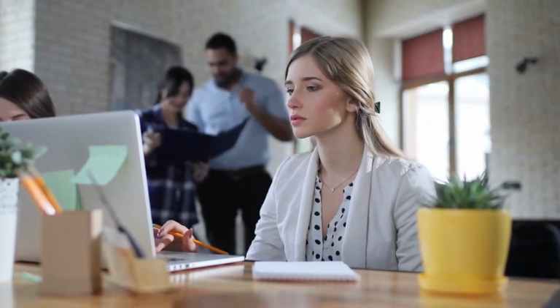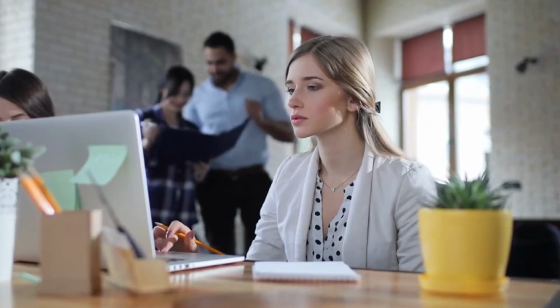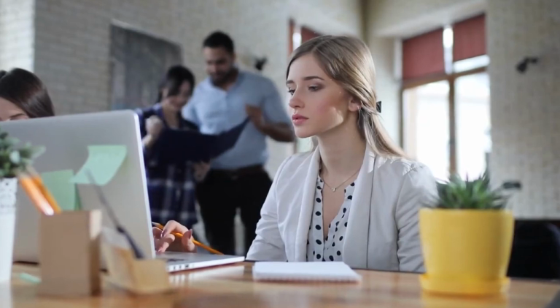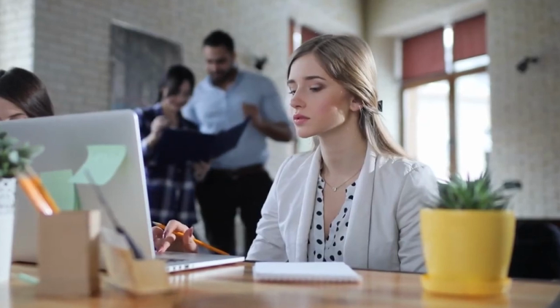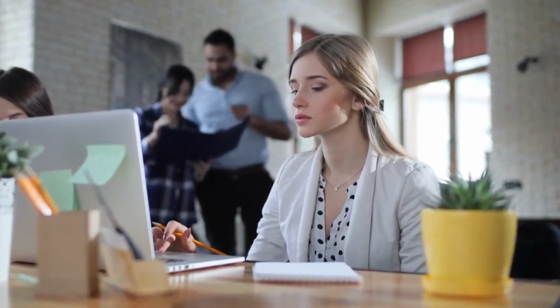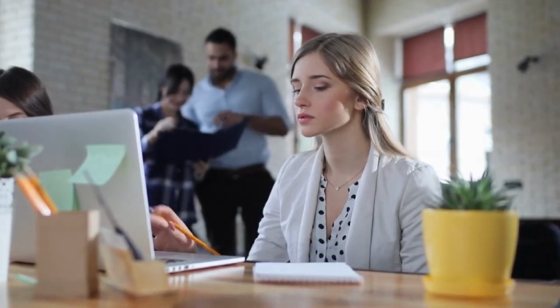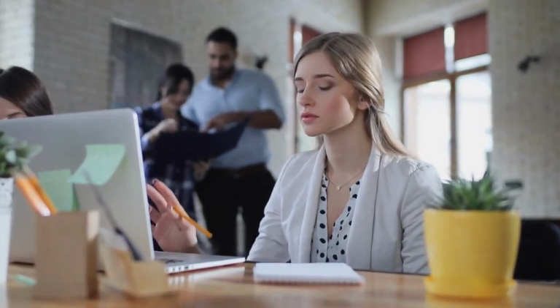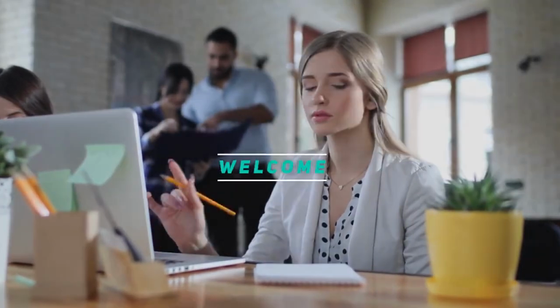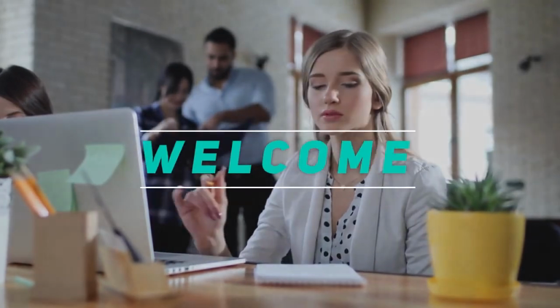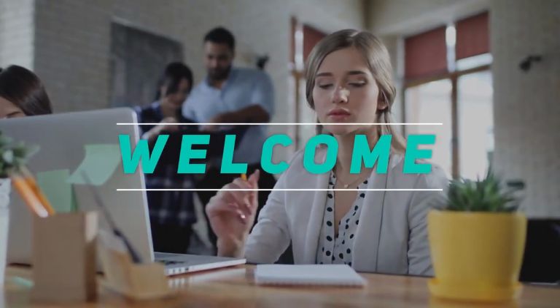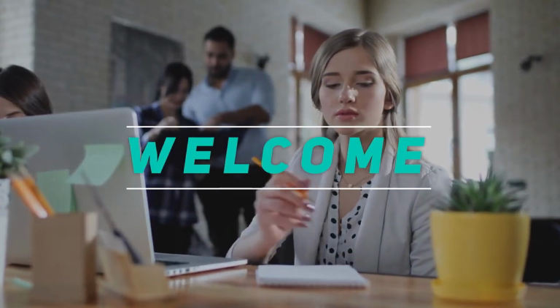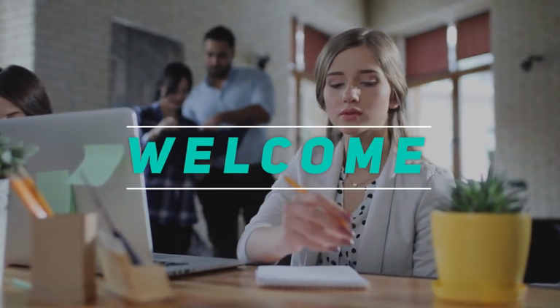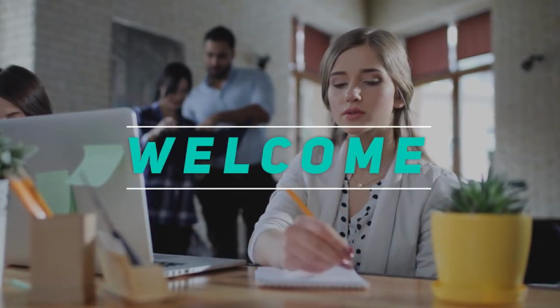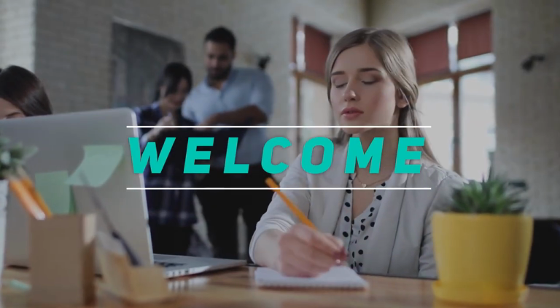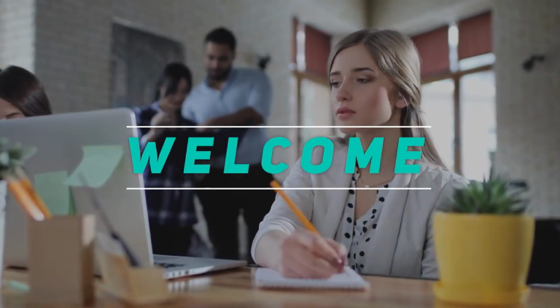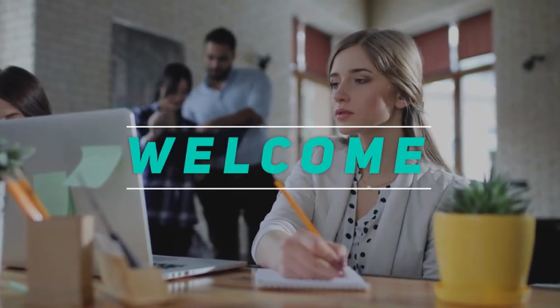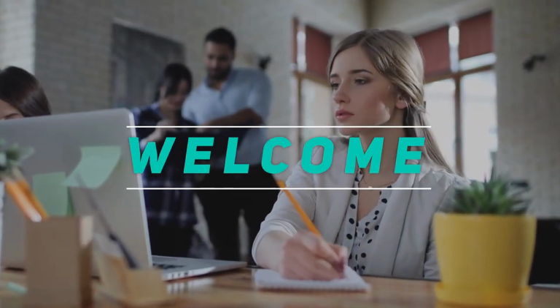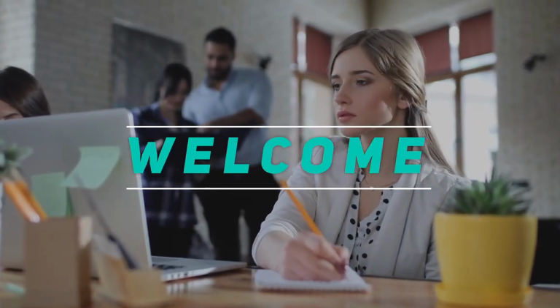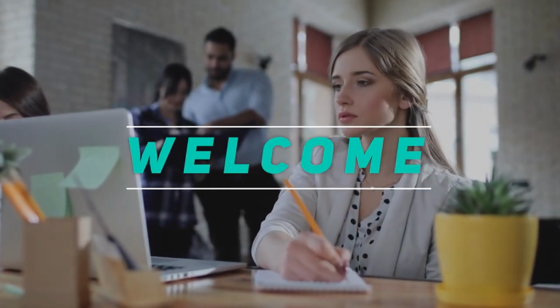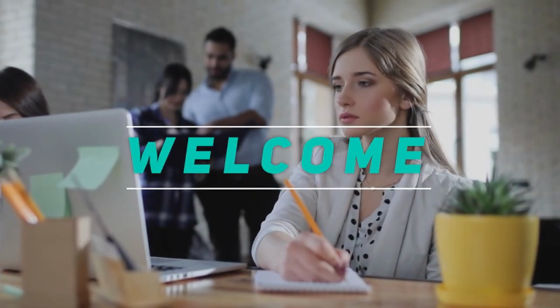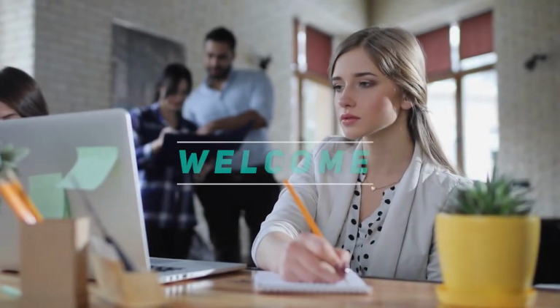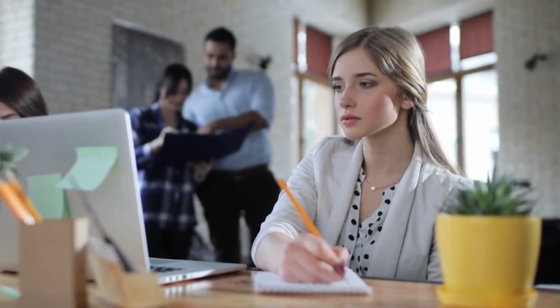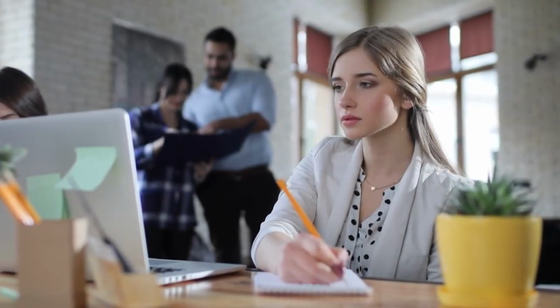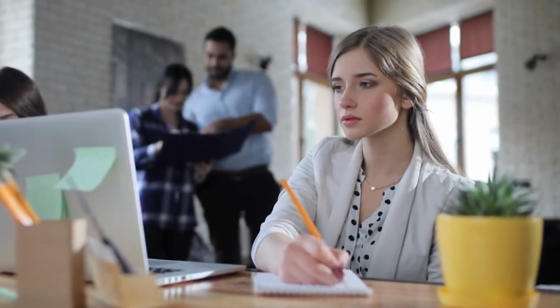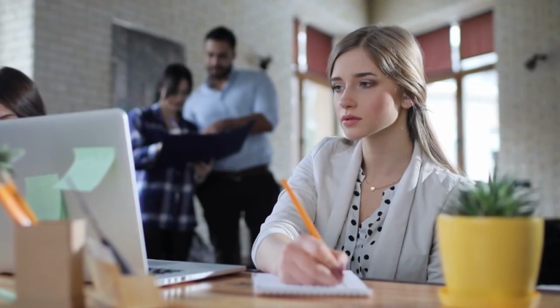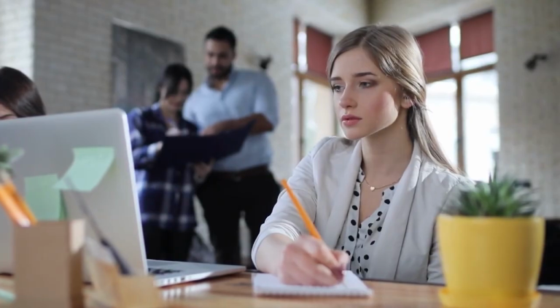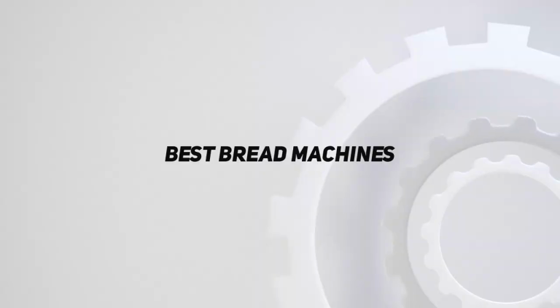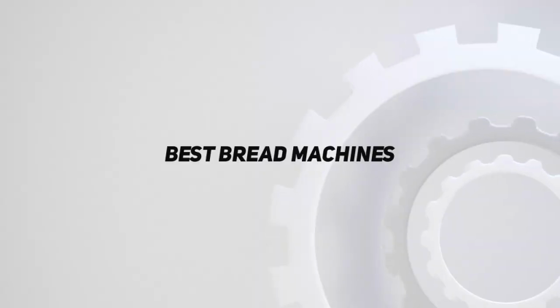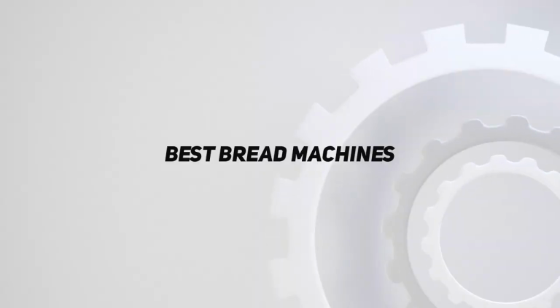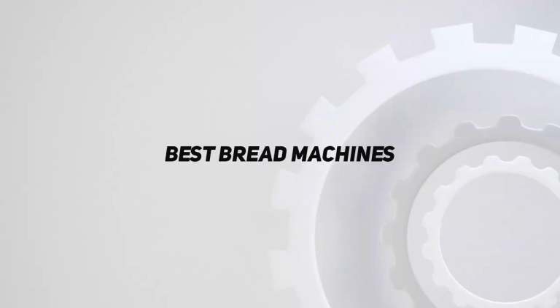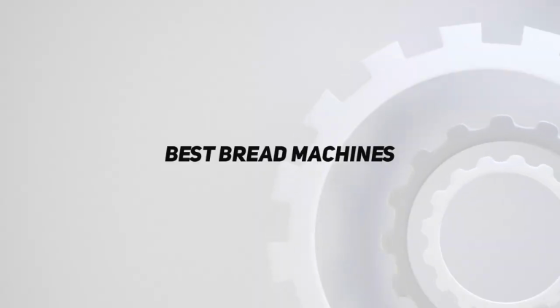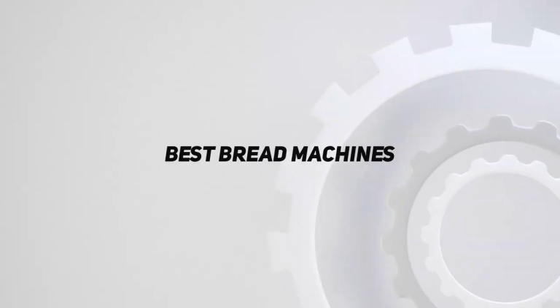Hey, welcome back to my channel. In this video, I'm going to talk about the top 5 best bread machines.